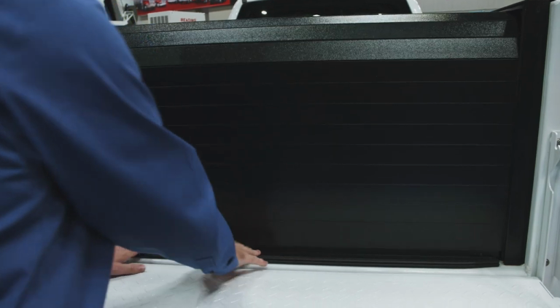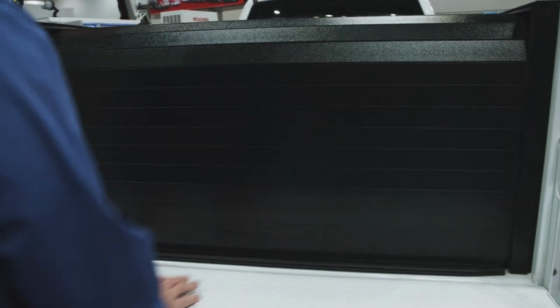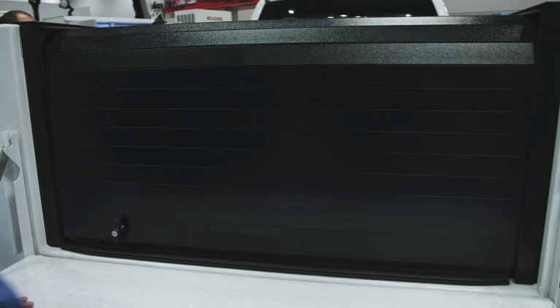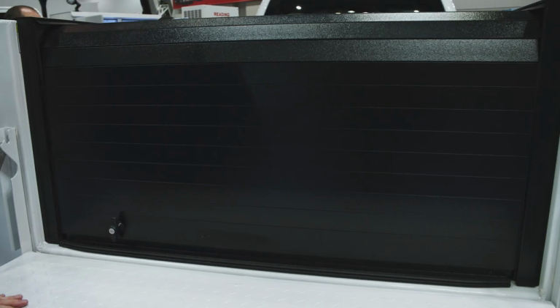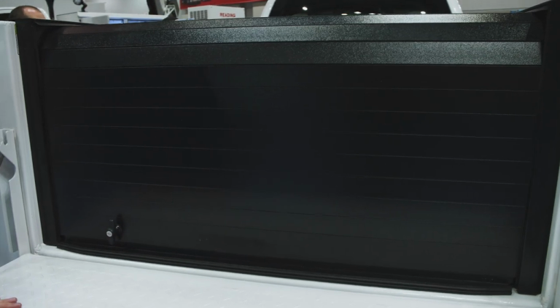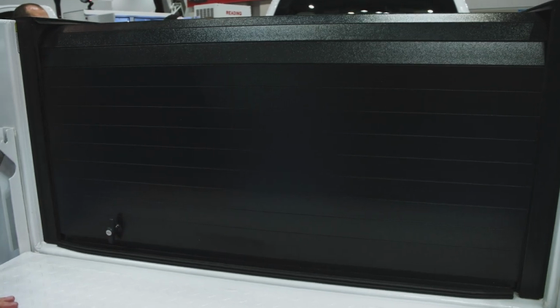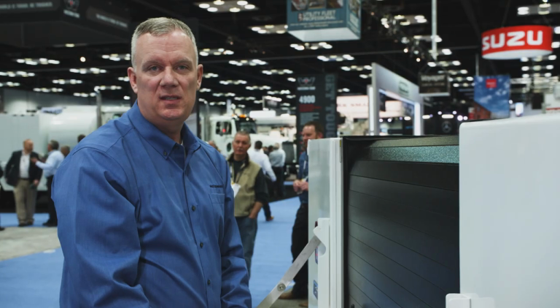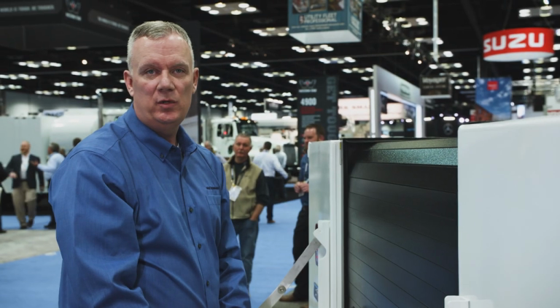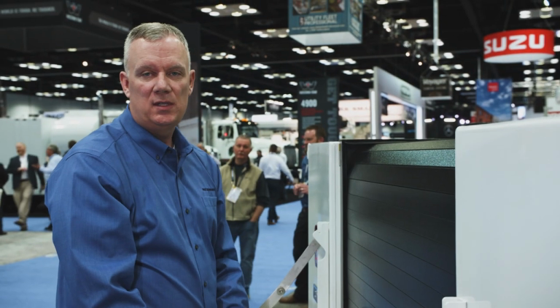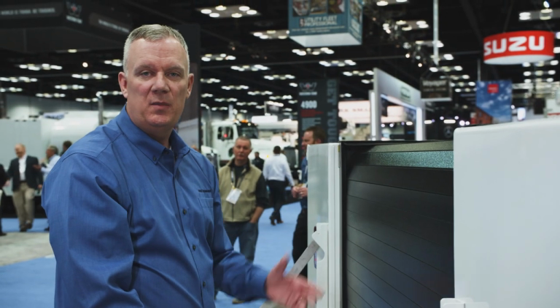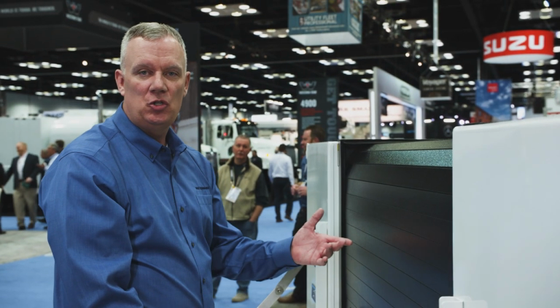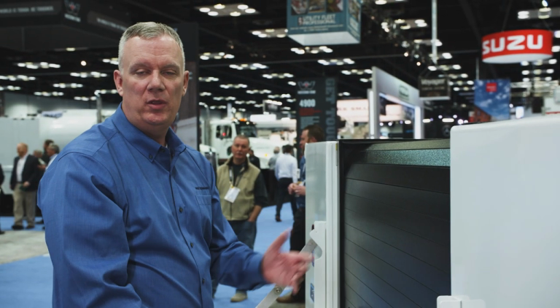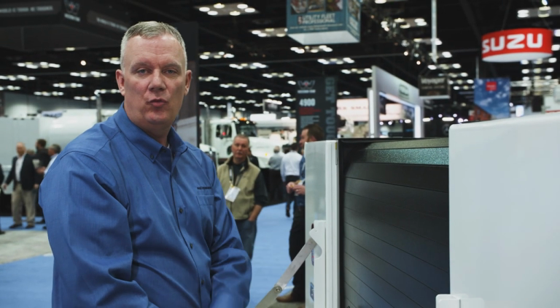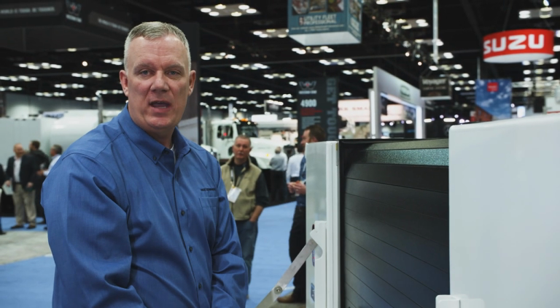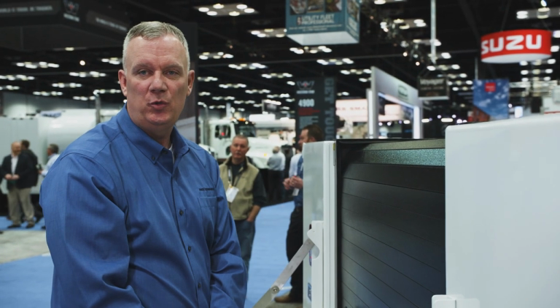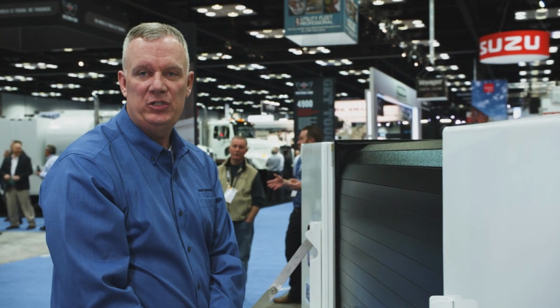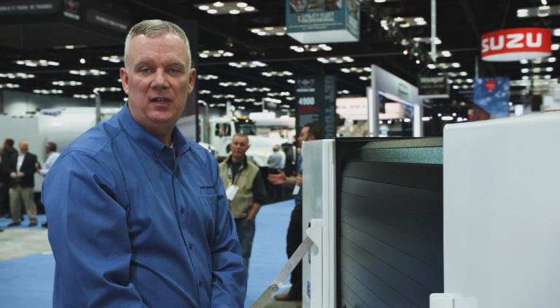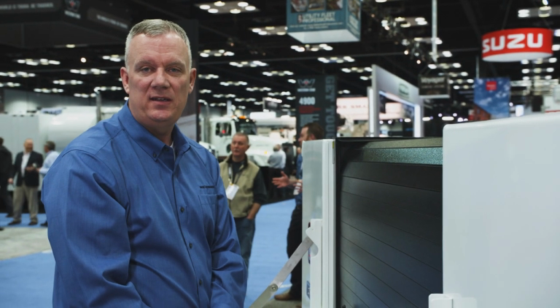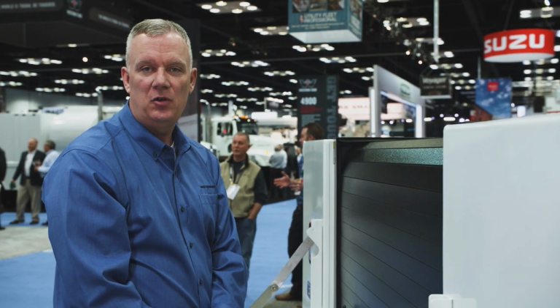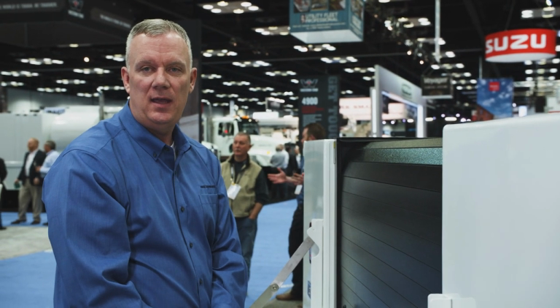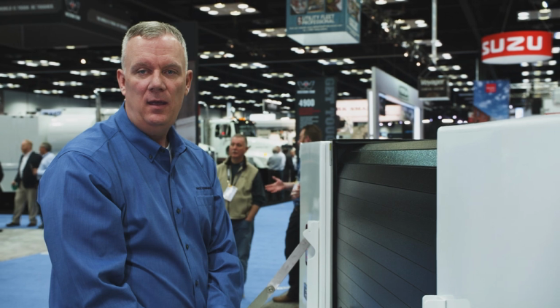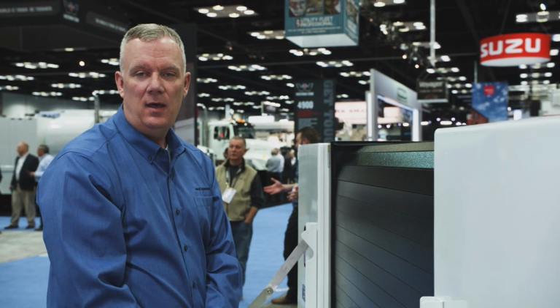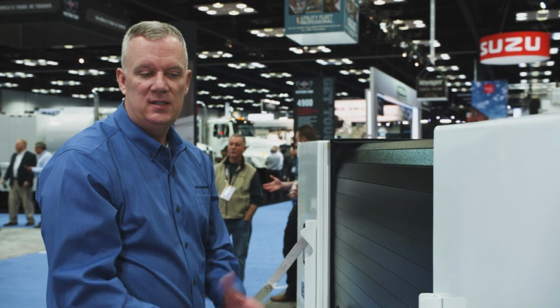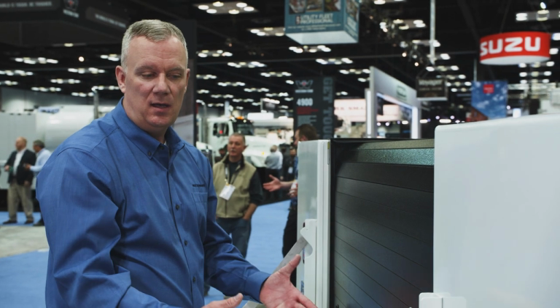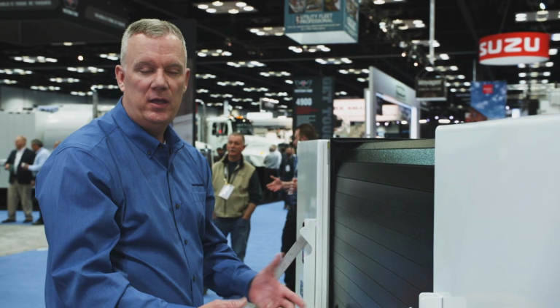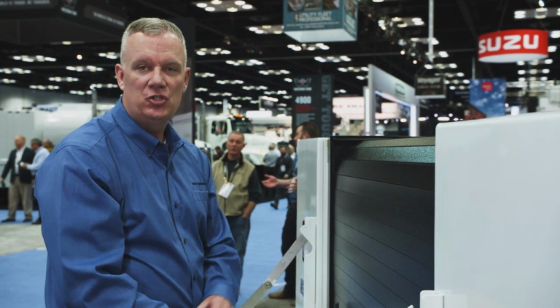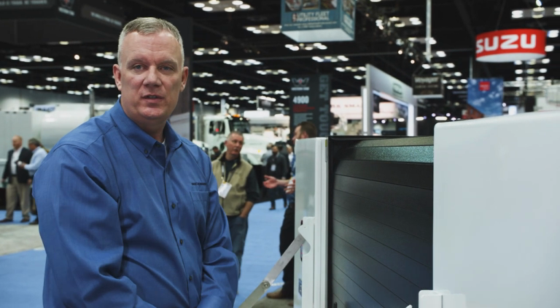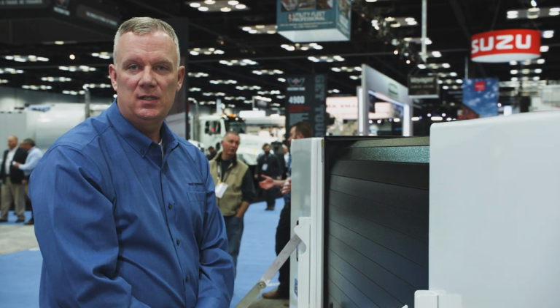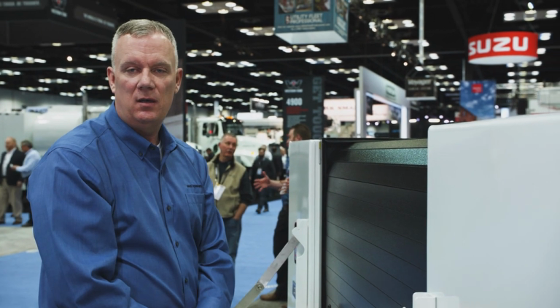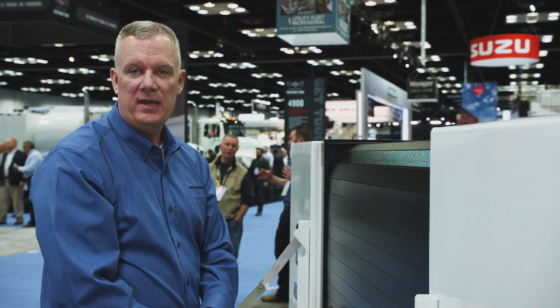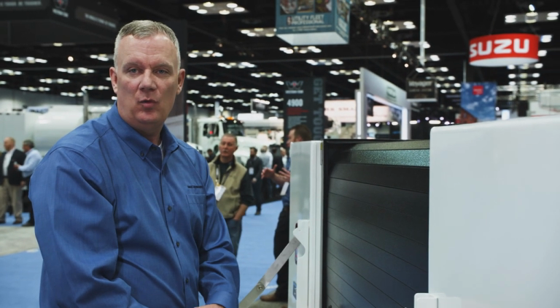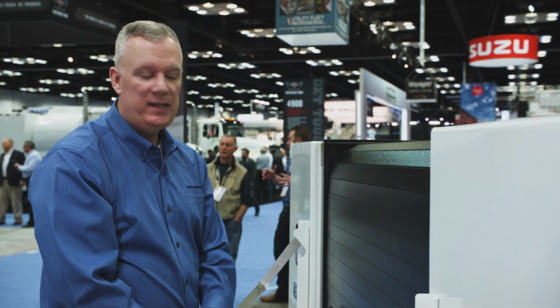Hi, Eric Mitchell here with Pace Edwards. I'm going to show you the retractable utility bed cover today. It's on a service body from Ready.